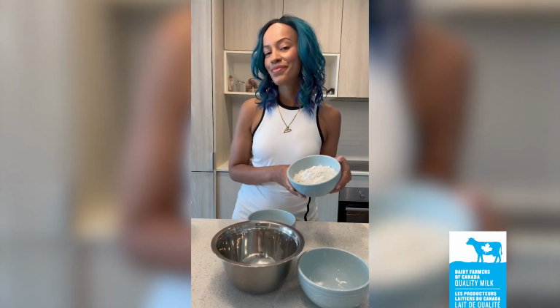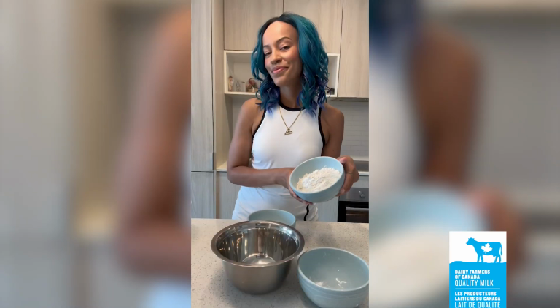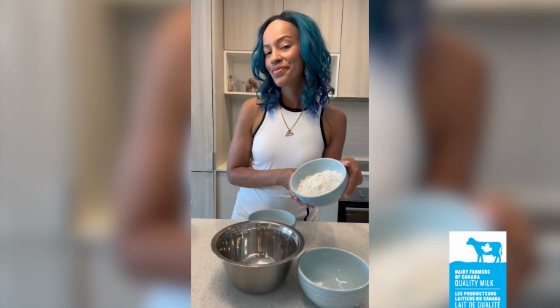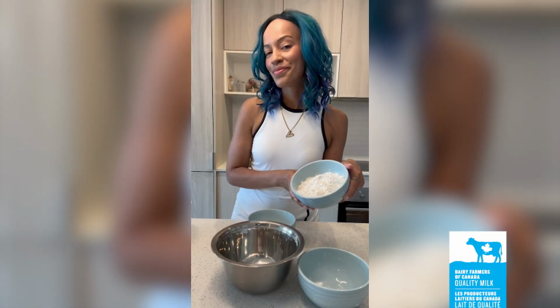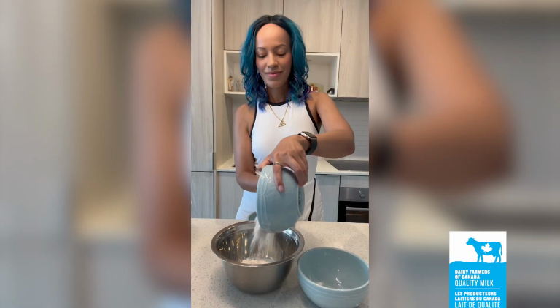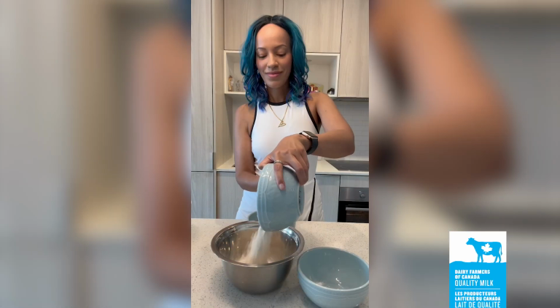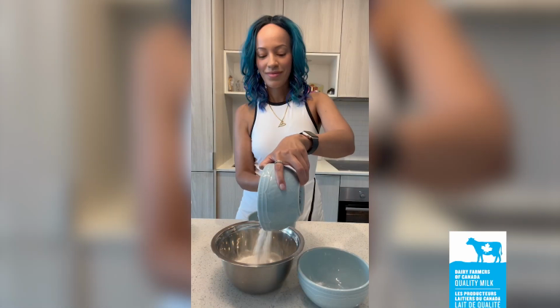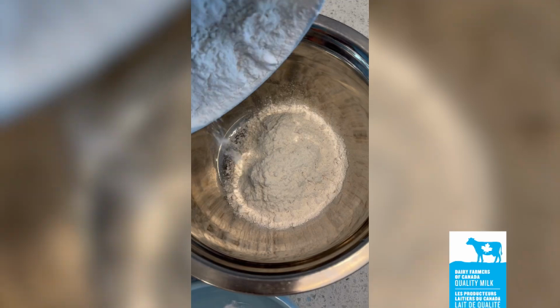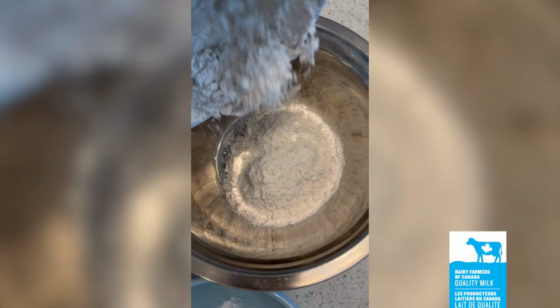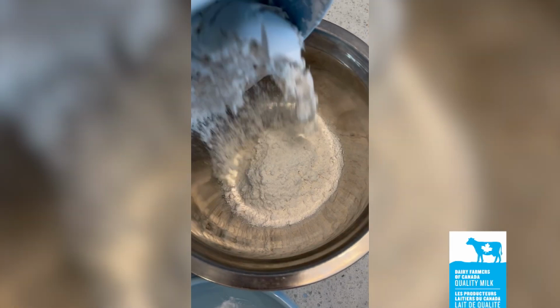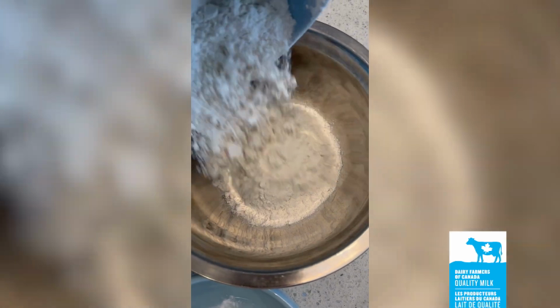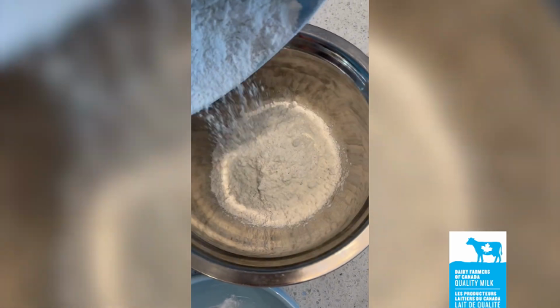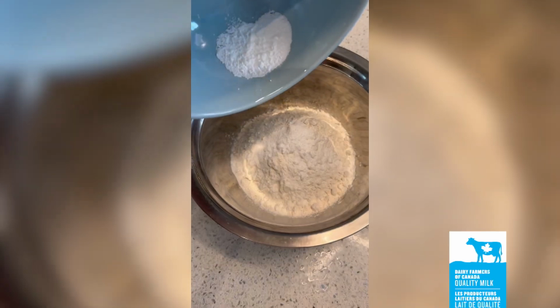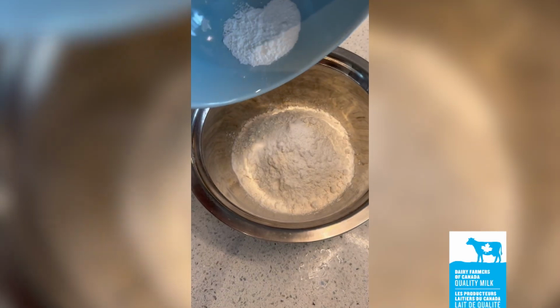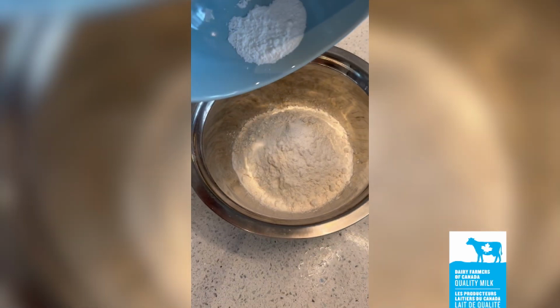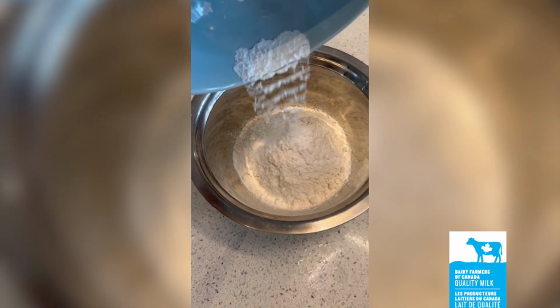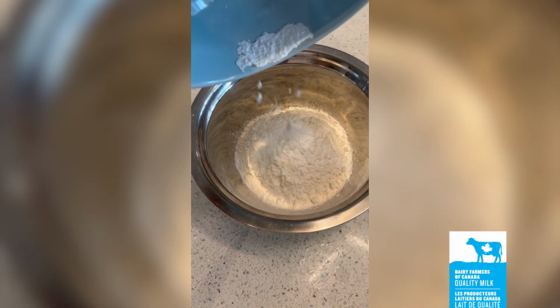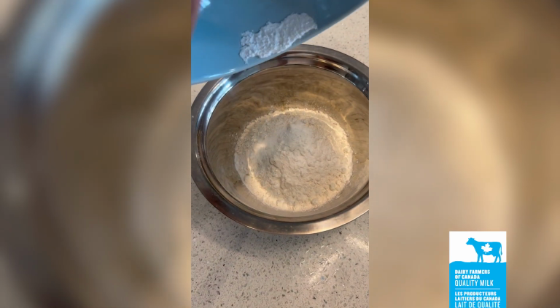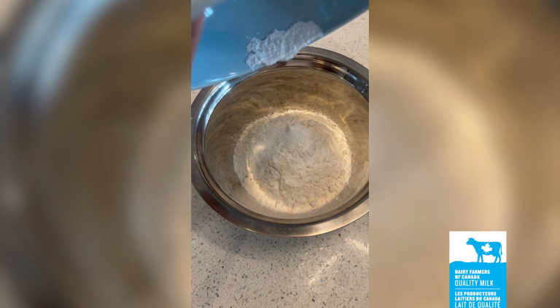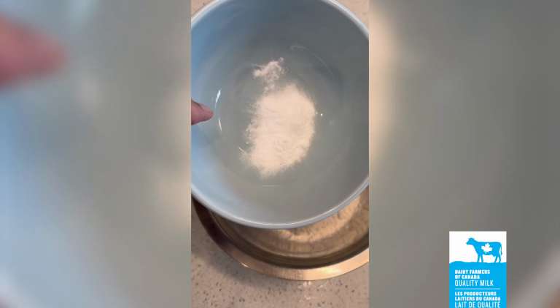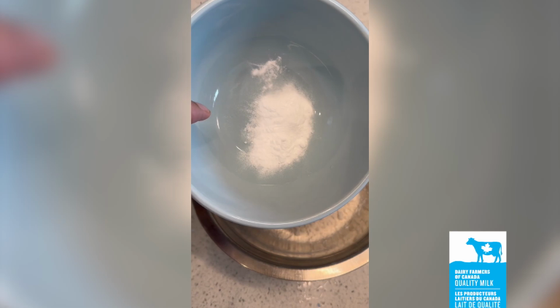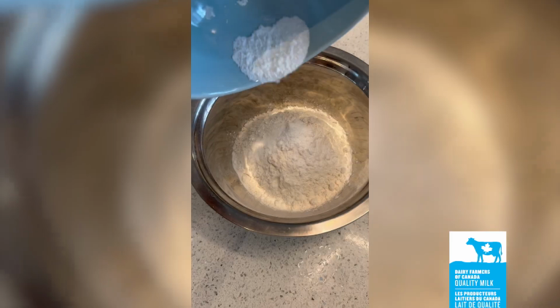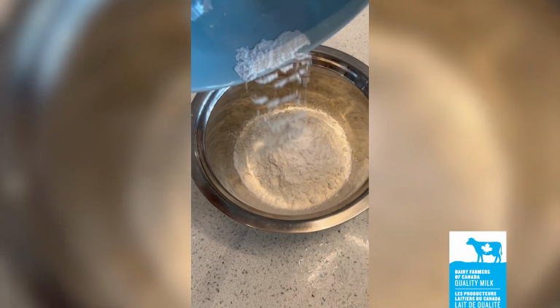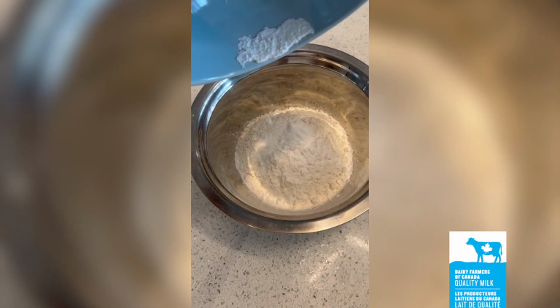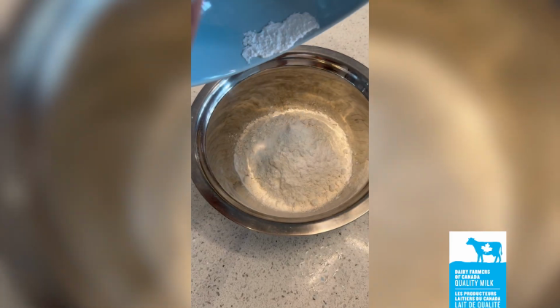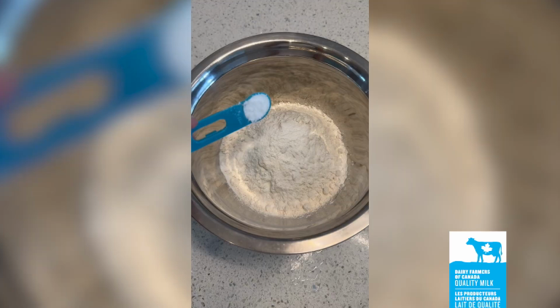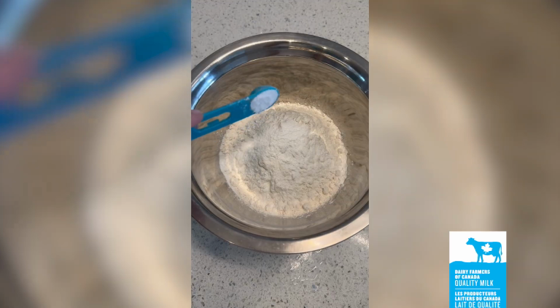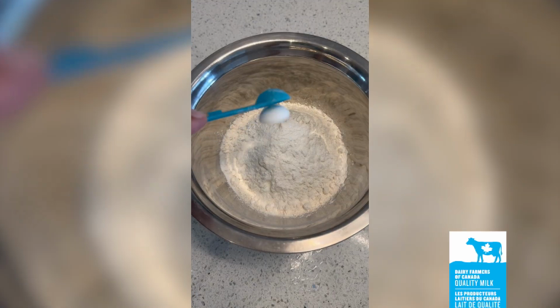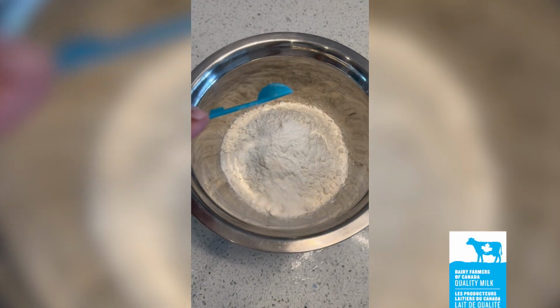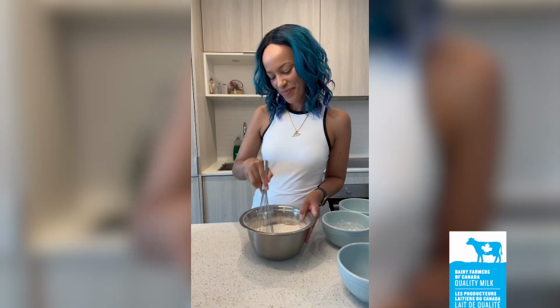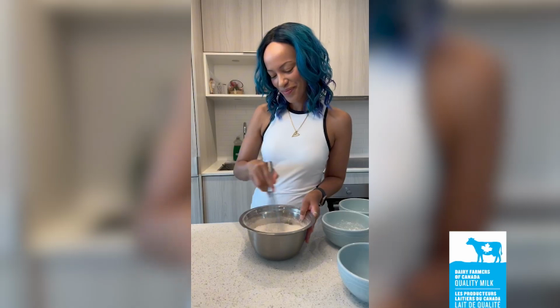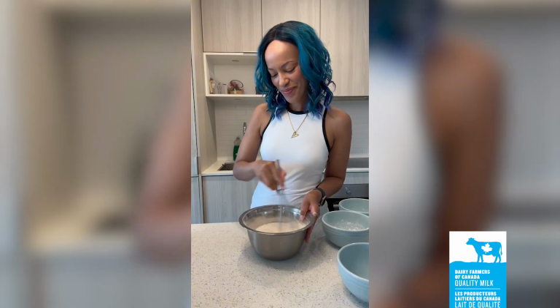In another bowl, whisk together 2 cups of flour, 2 teaspoons of baking soda, ½ teaspoon baking powder, and ½ teaspoon salt.